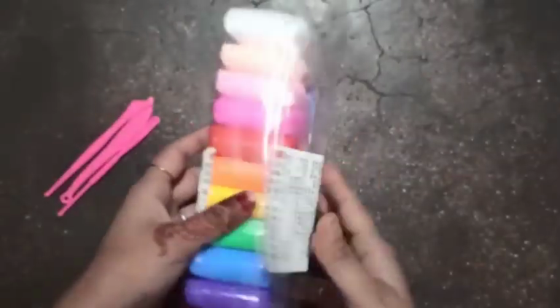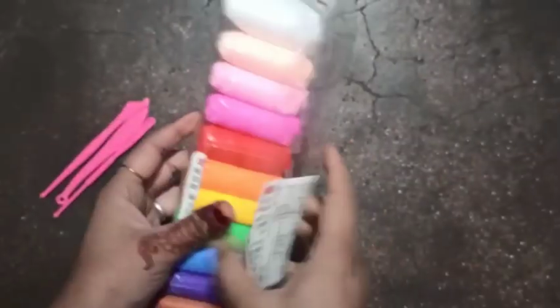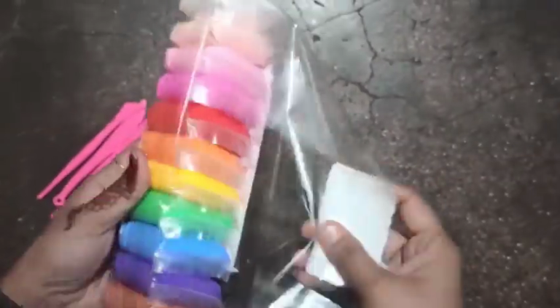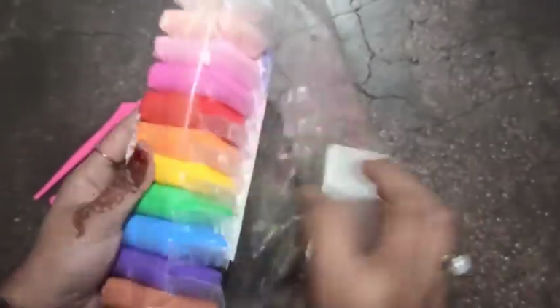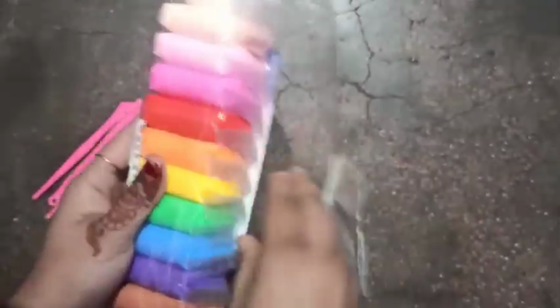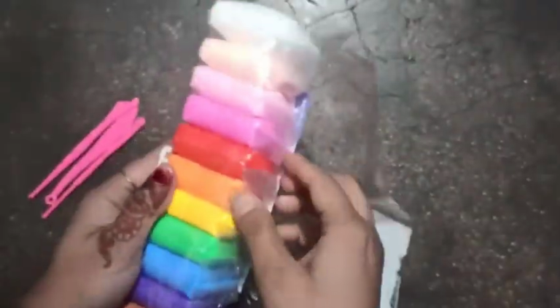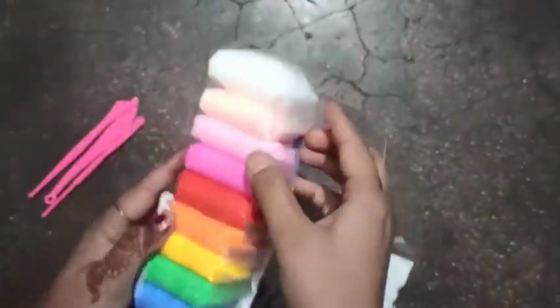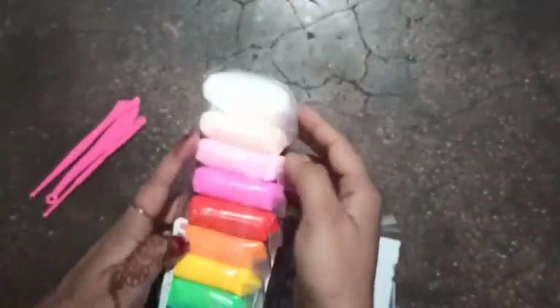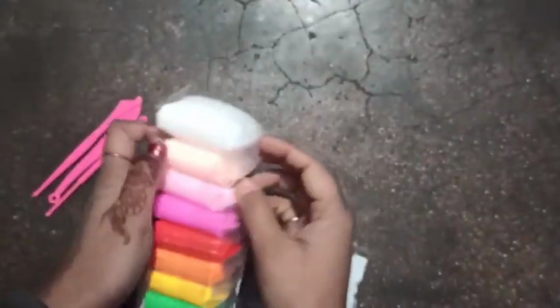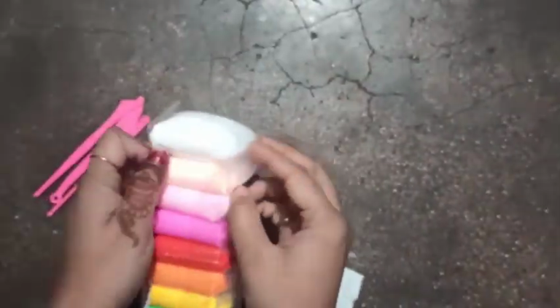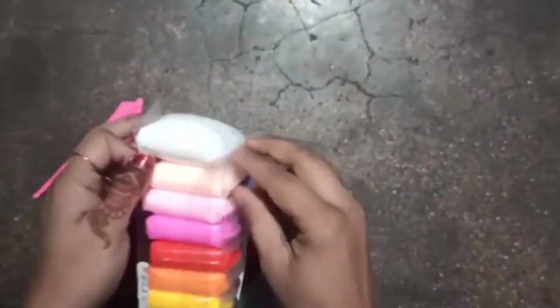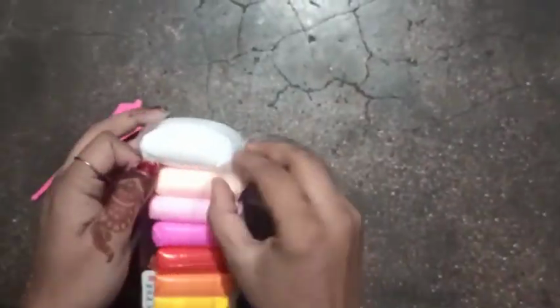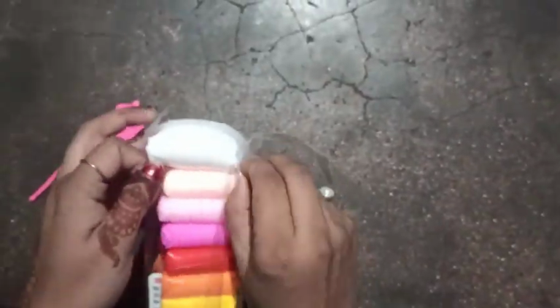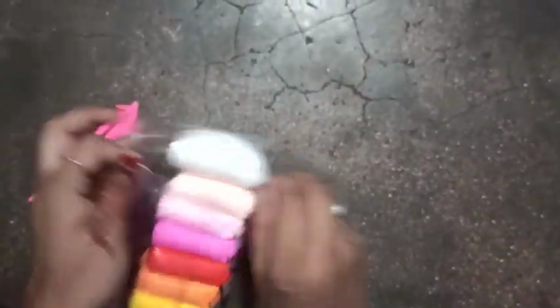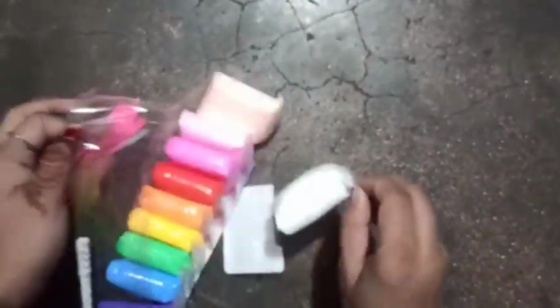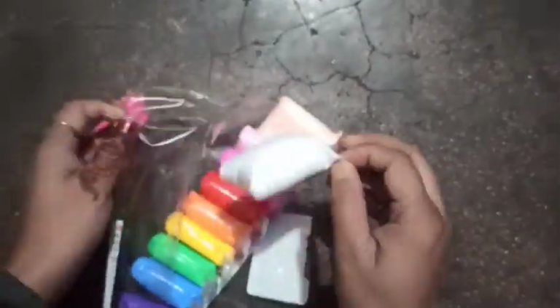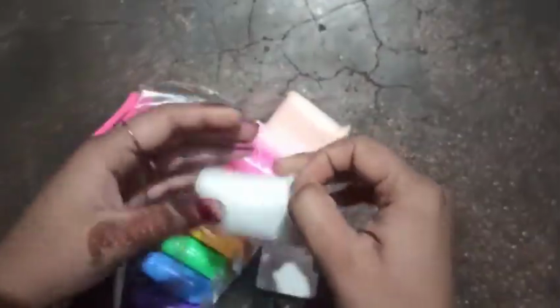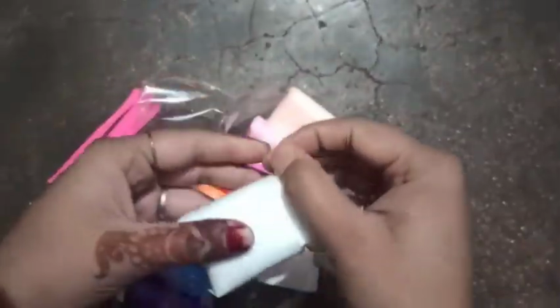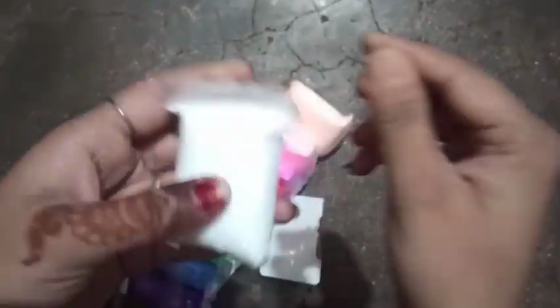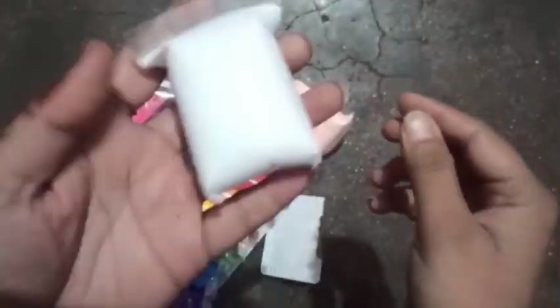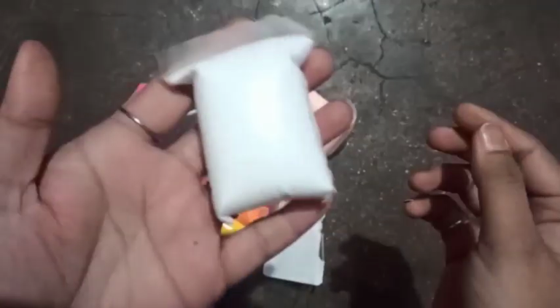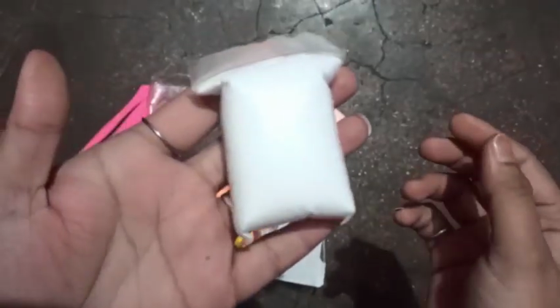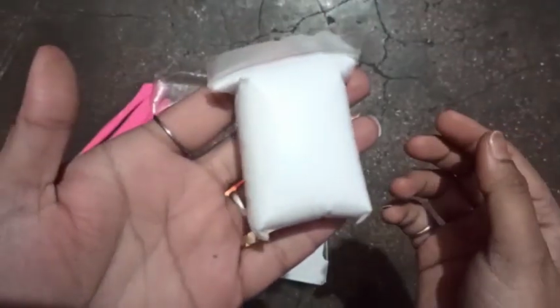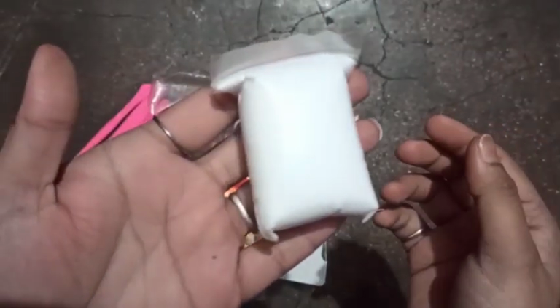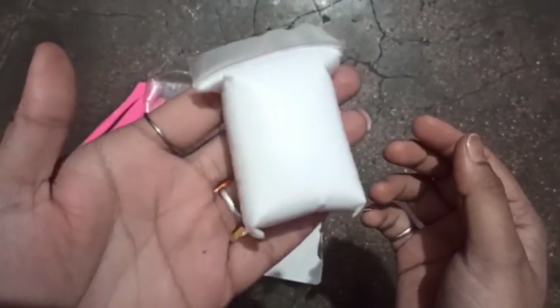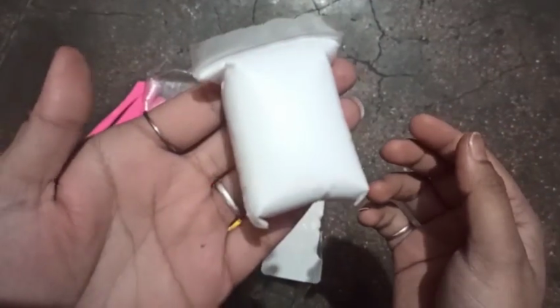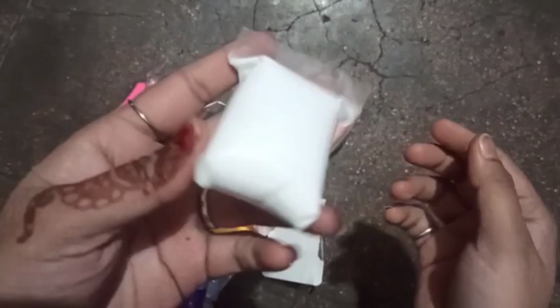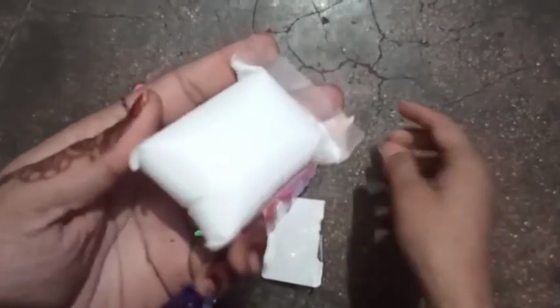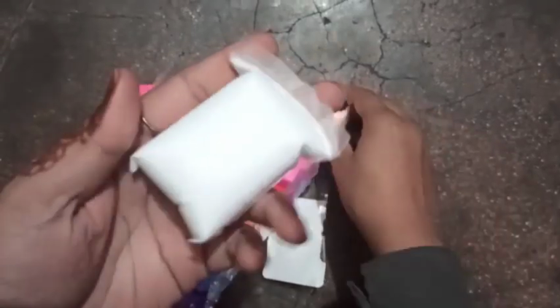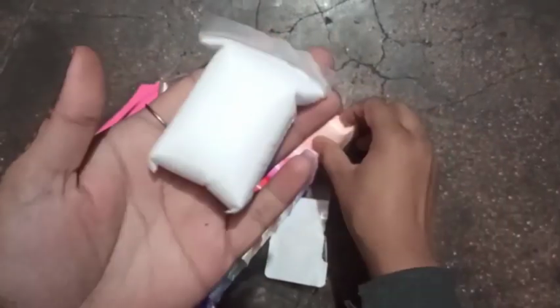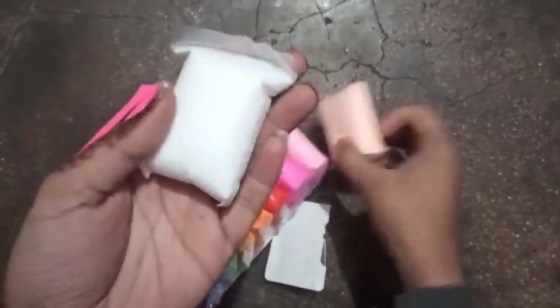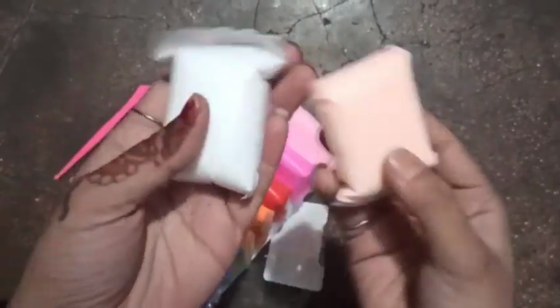There are twelve packets in total. Let me show you the size — this is the size.